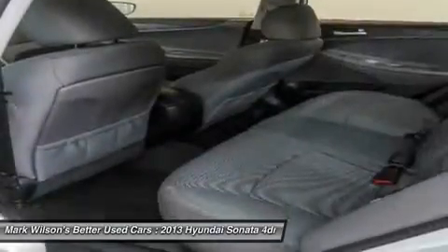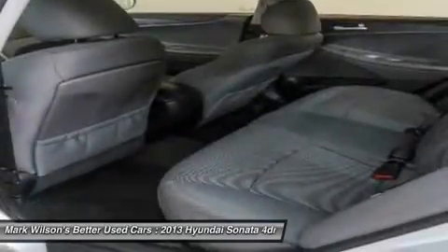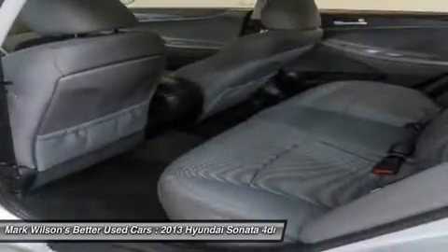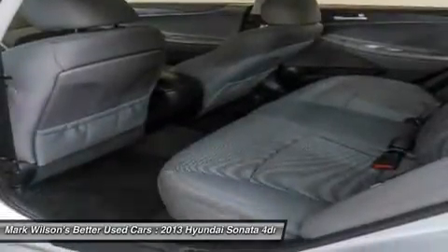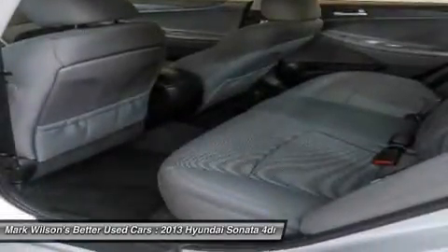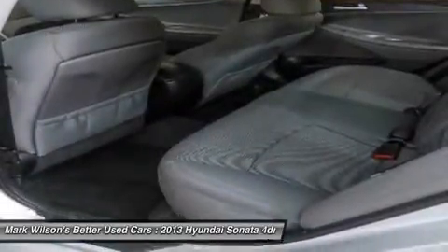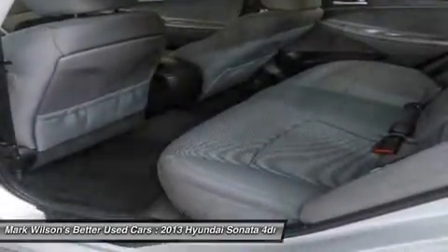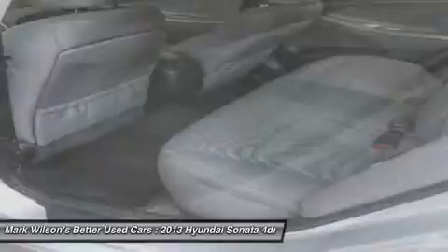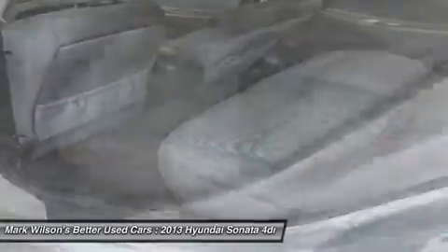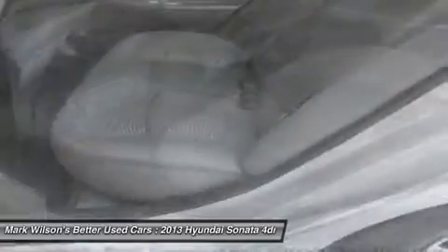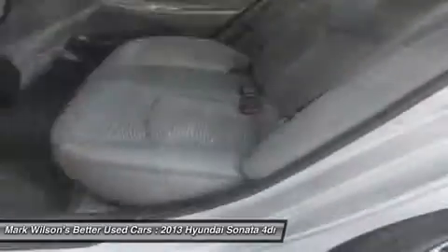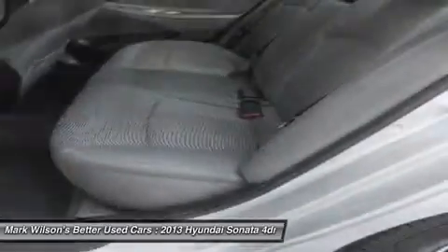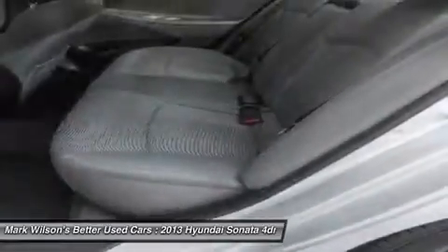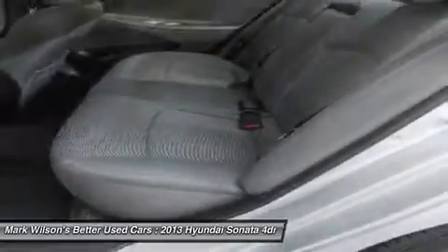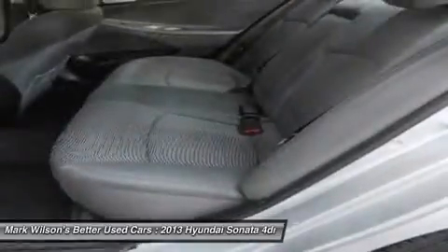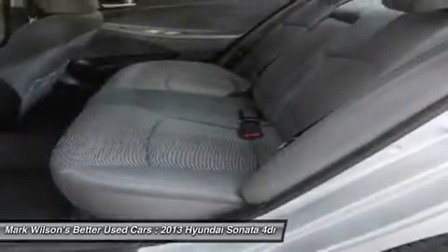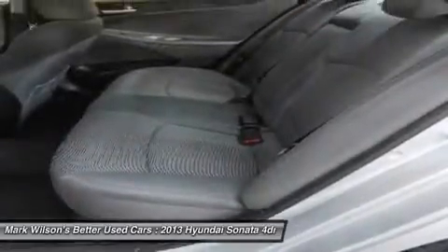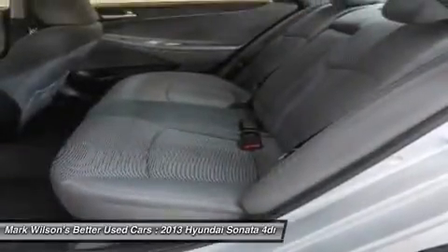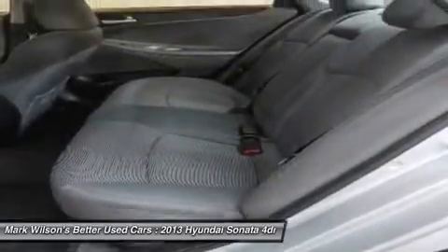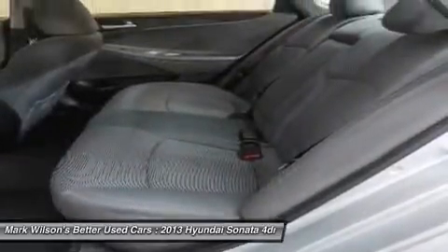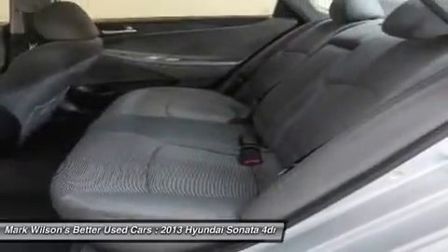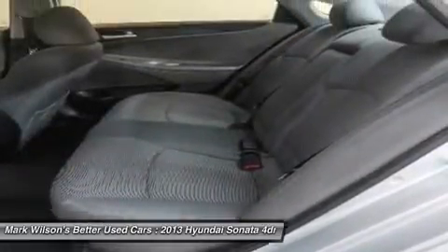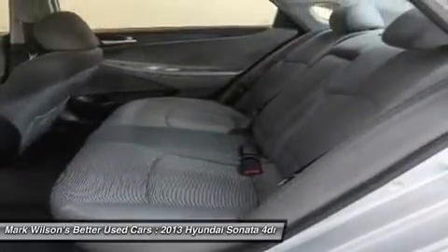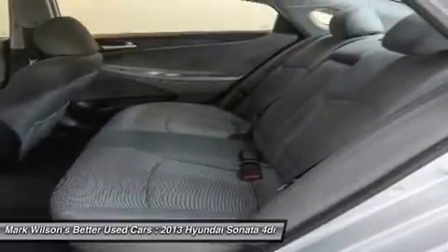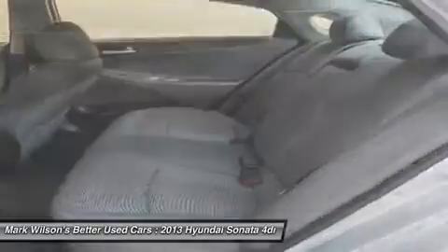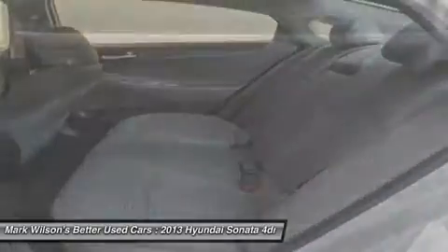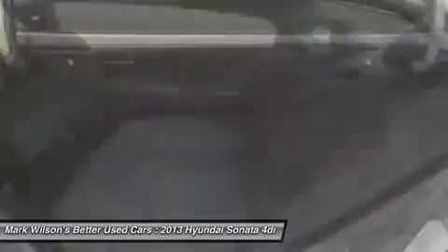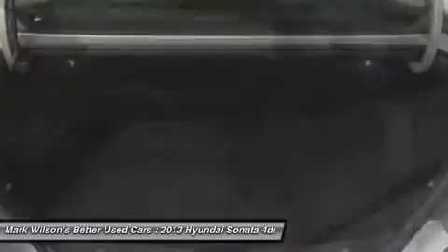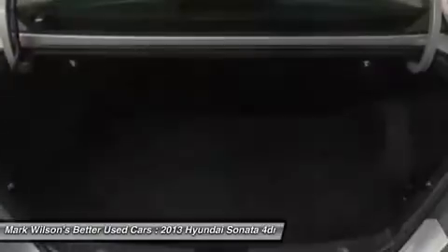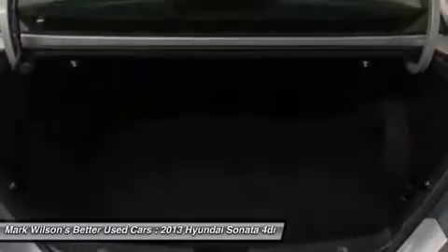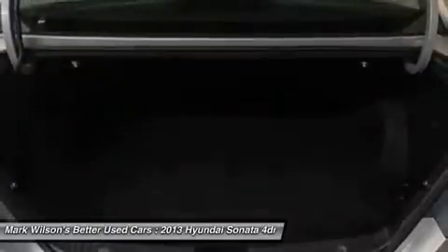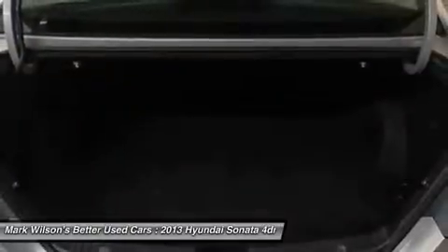Power steering, cruise control, four-wheel disc brakes, keyless entry, and floor mats.